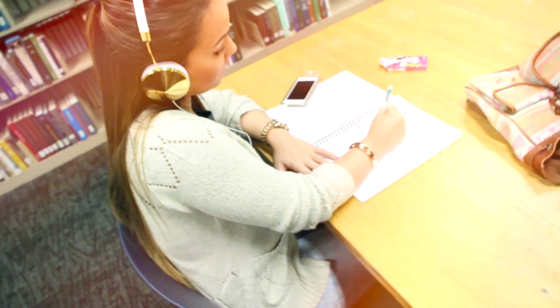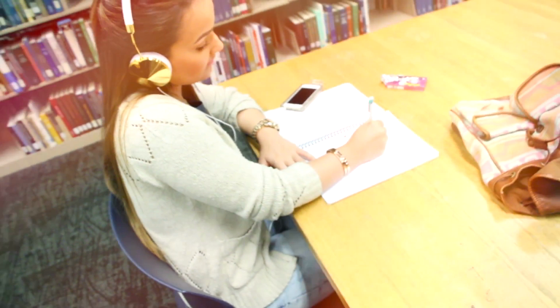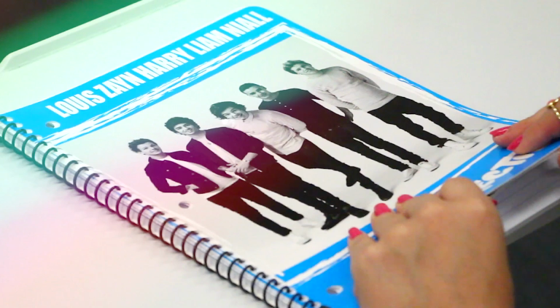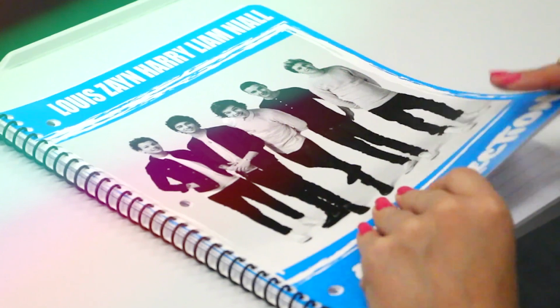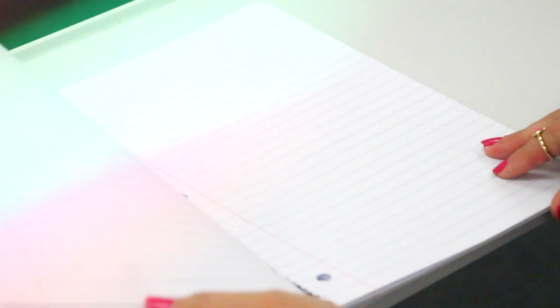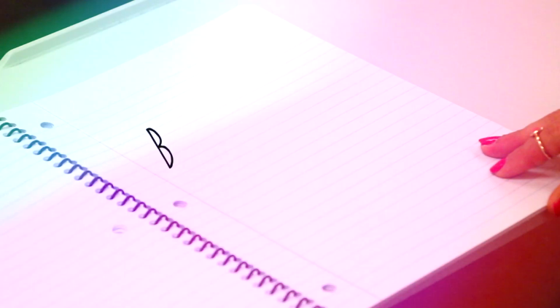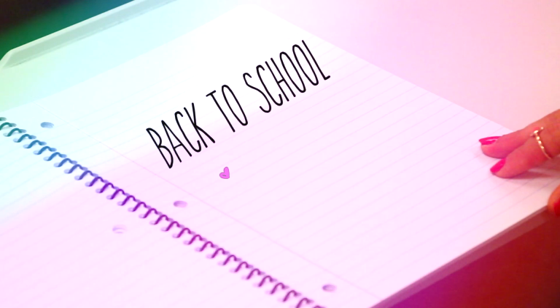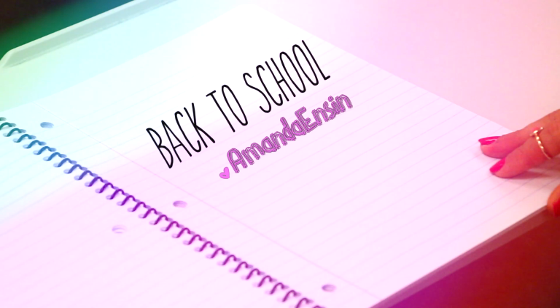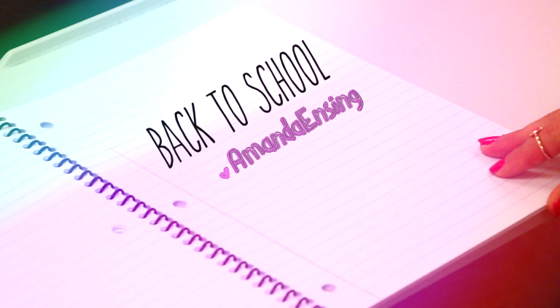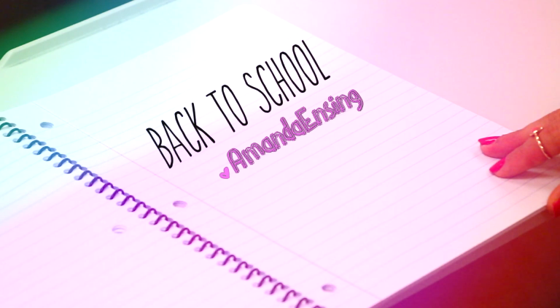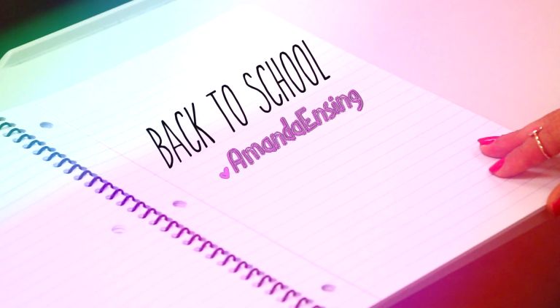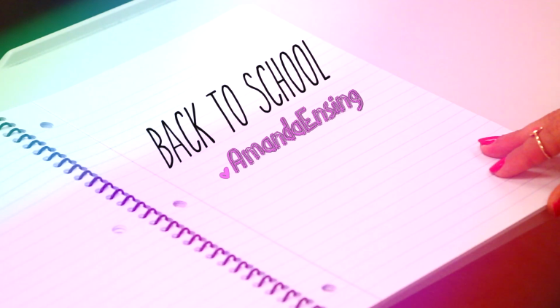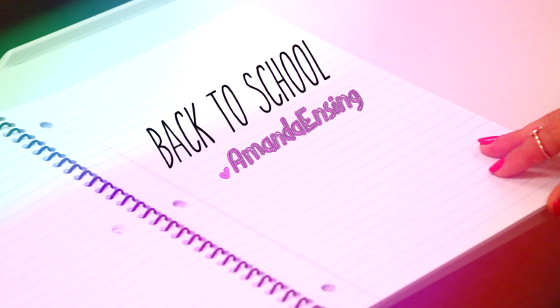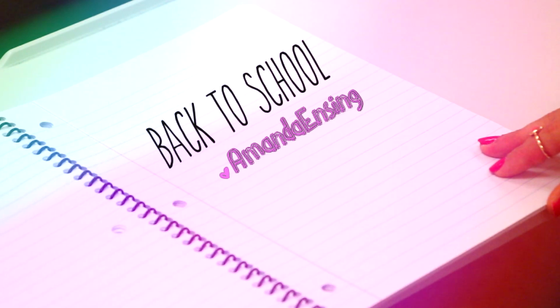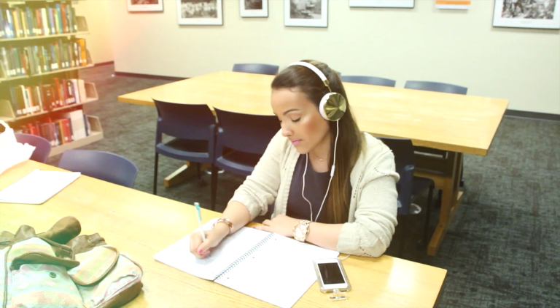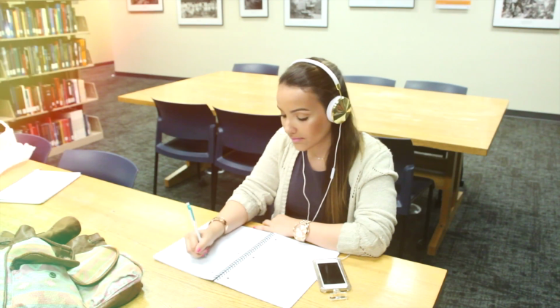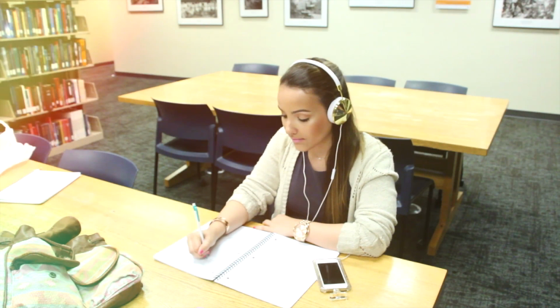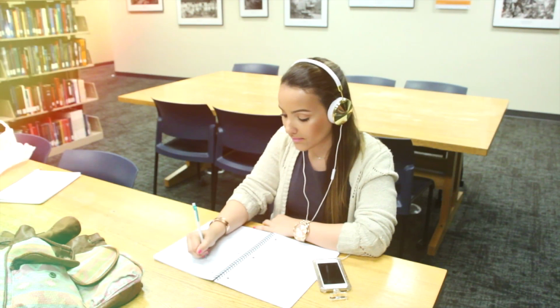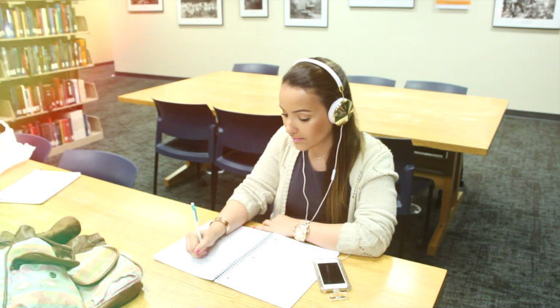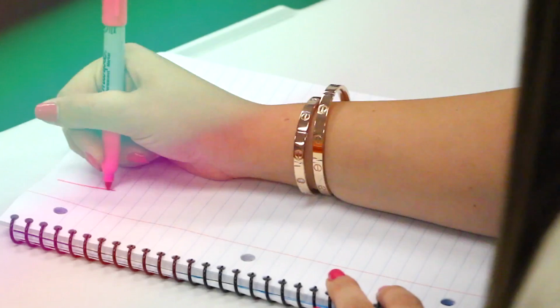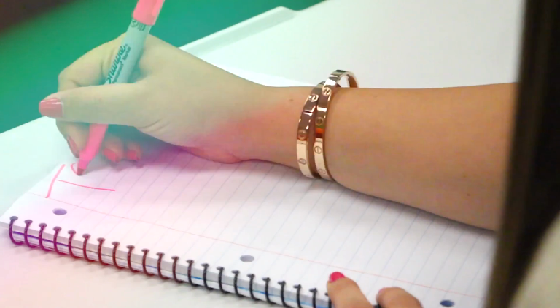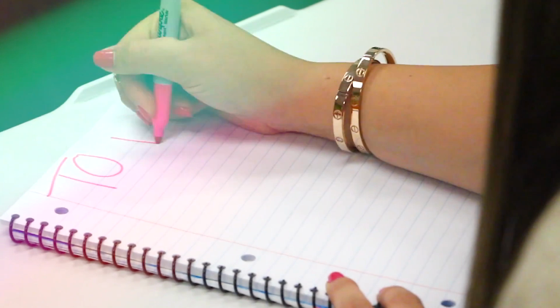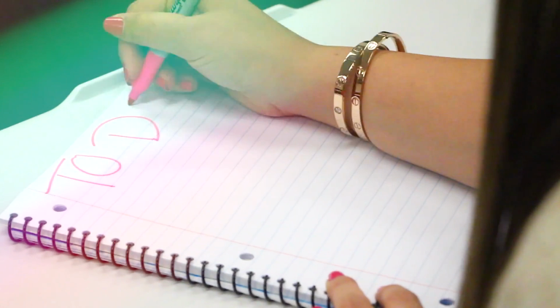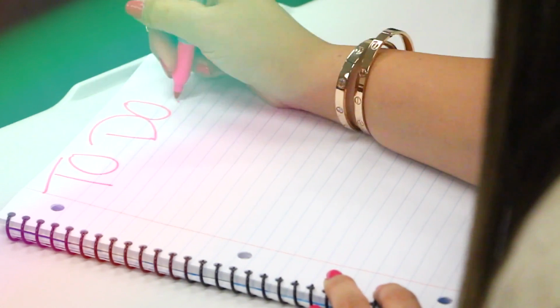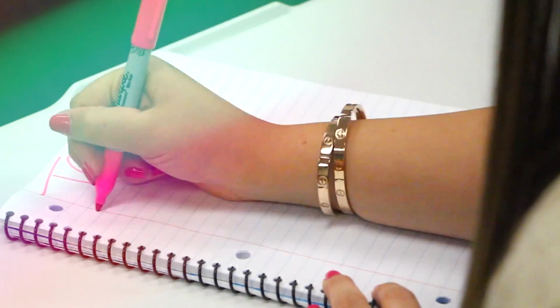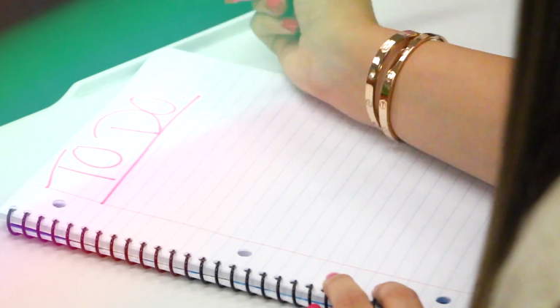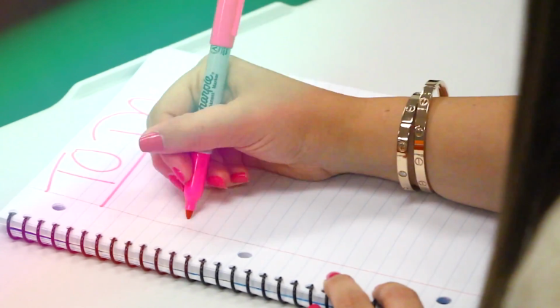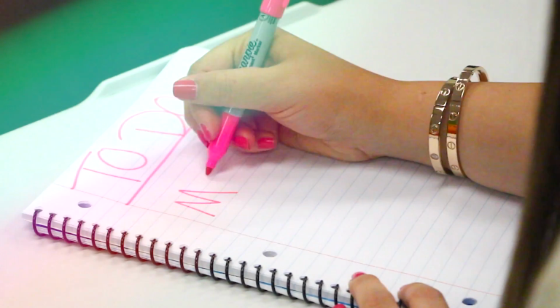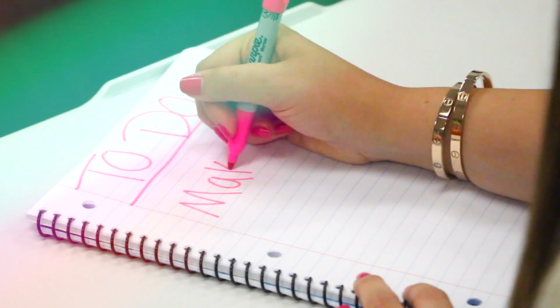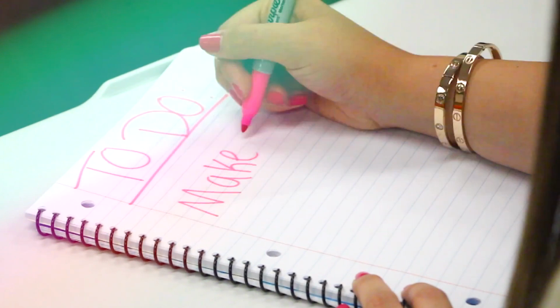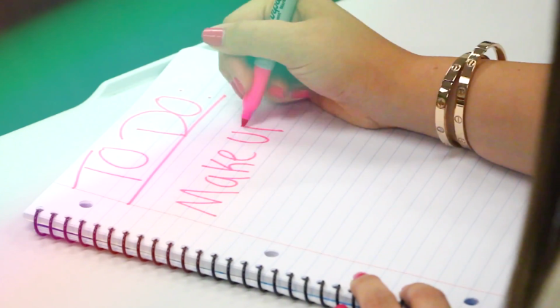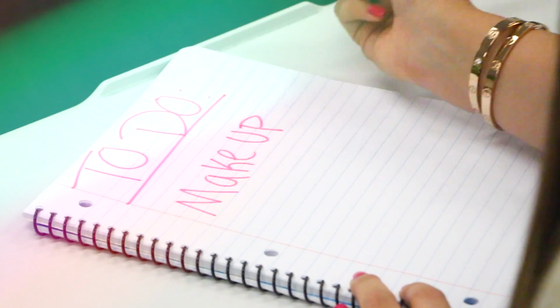Hey guys! Today's look is a back to school one. I hope you enjoy — let's go ahead and get started with the makeup.